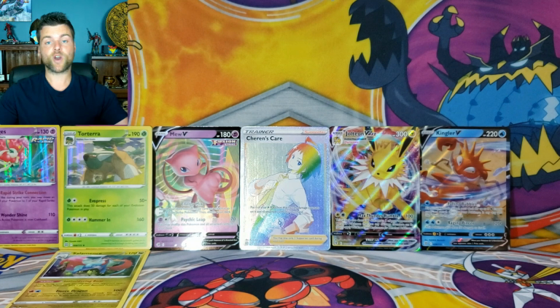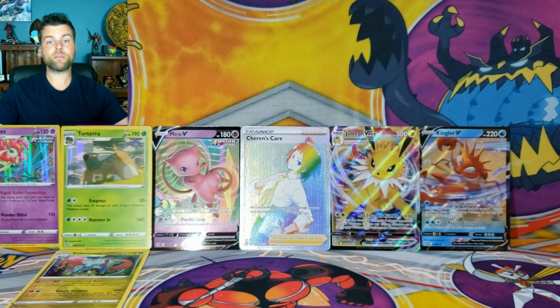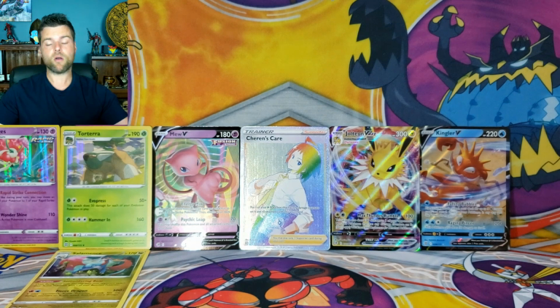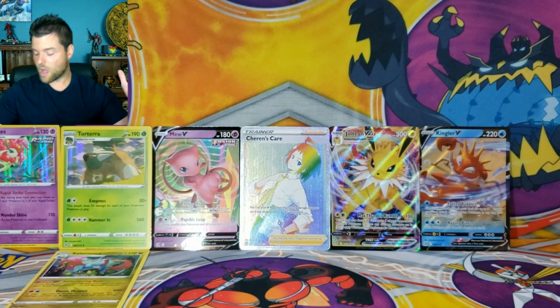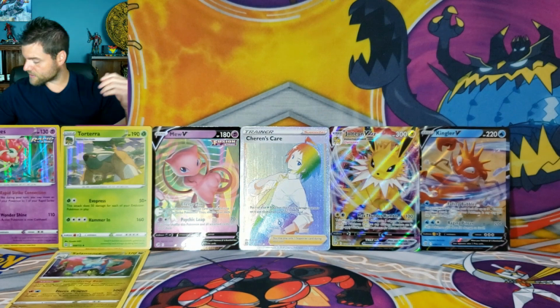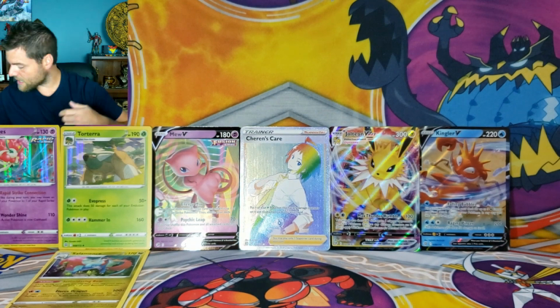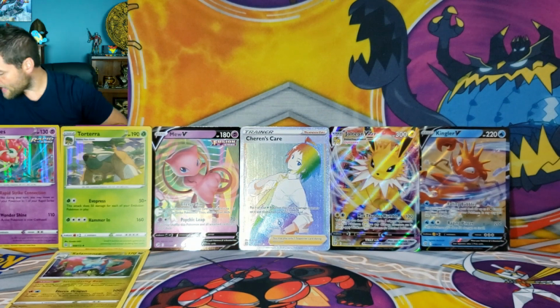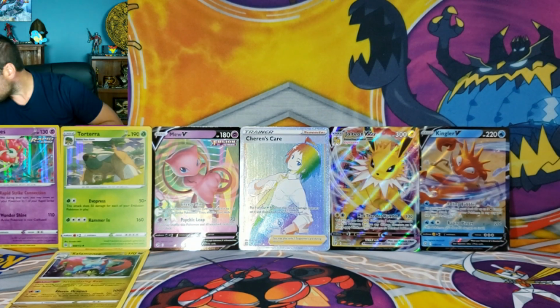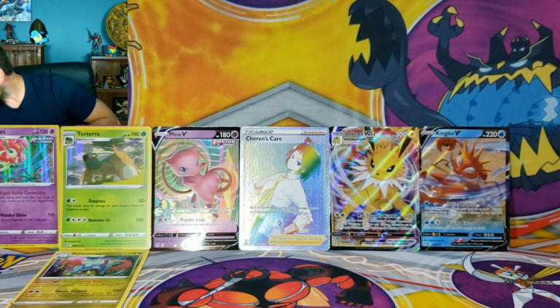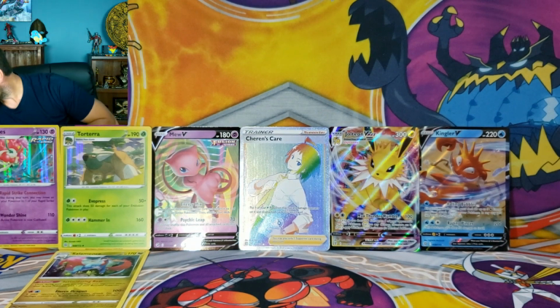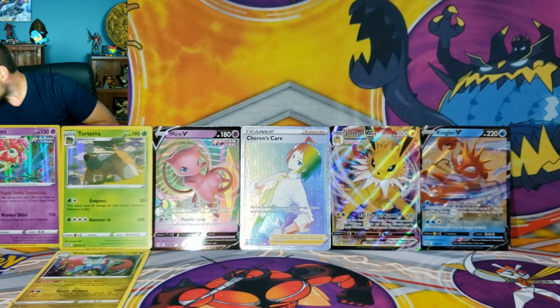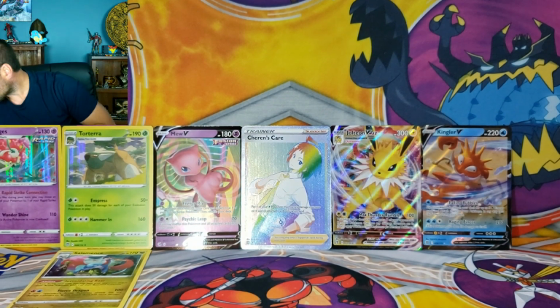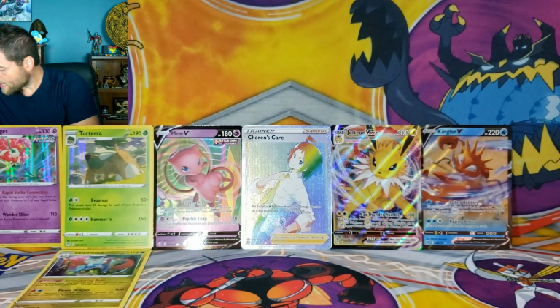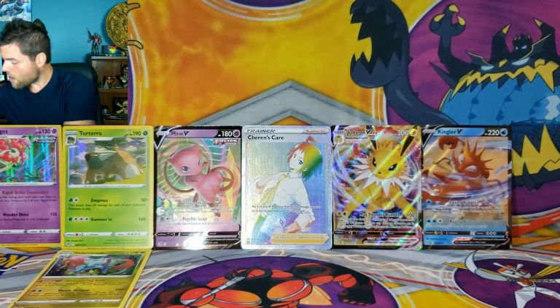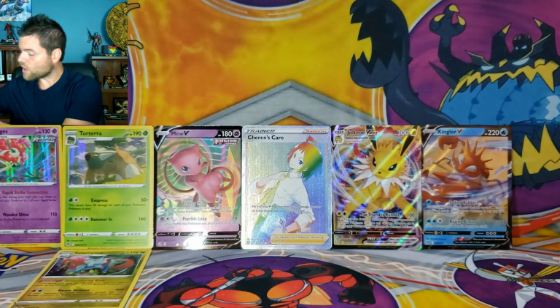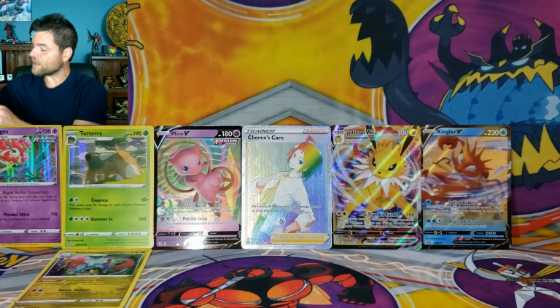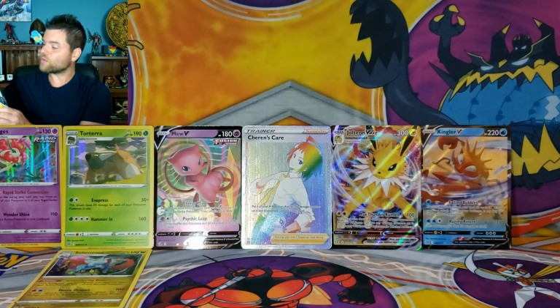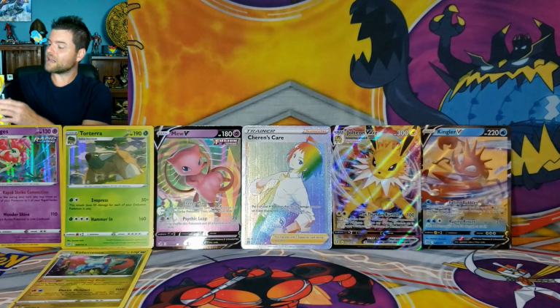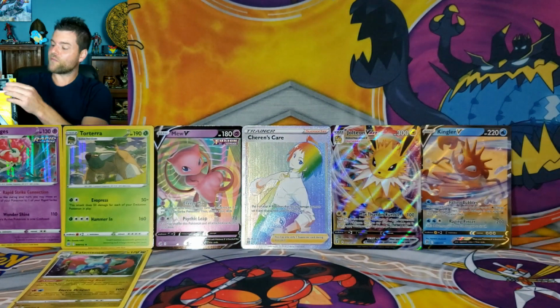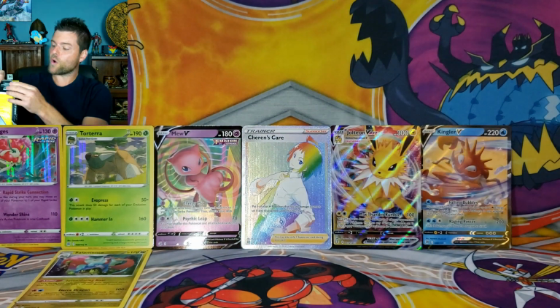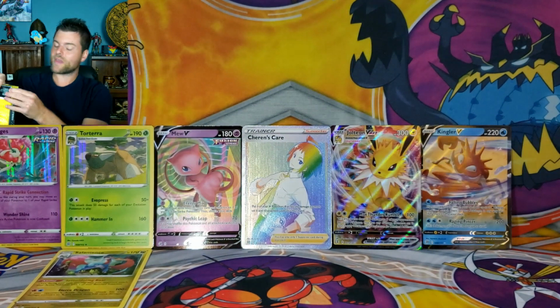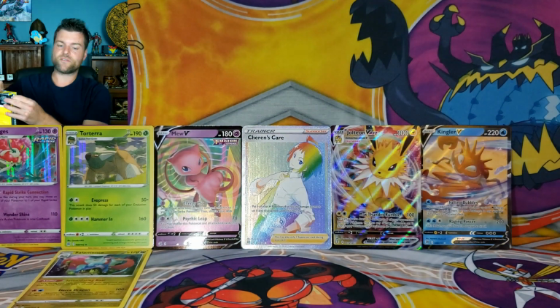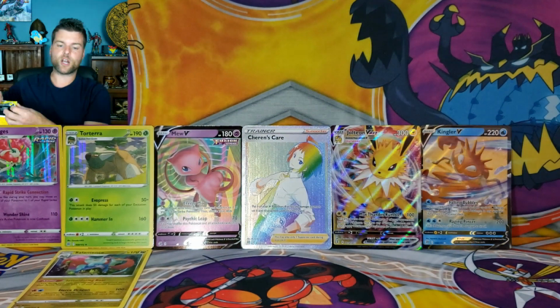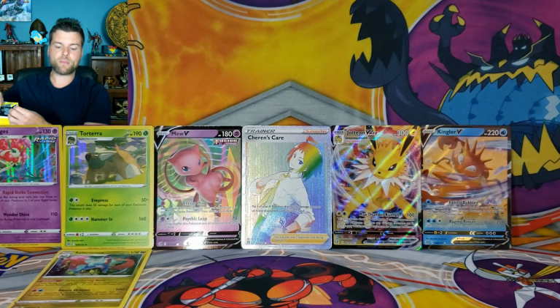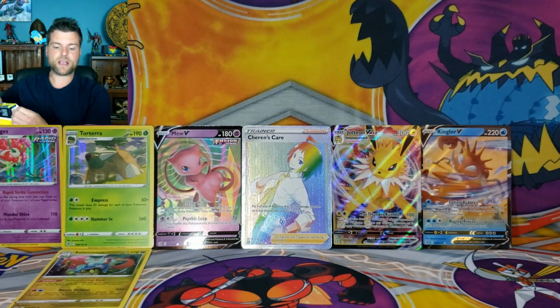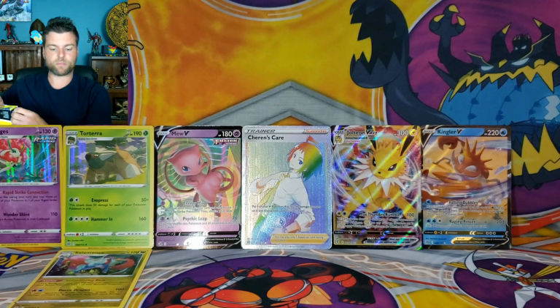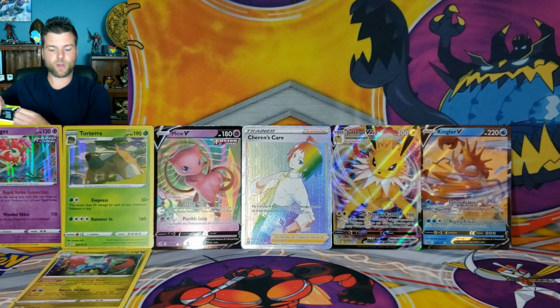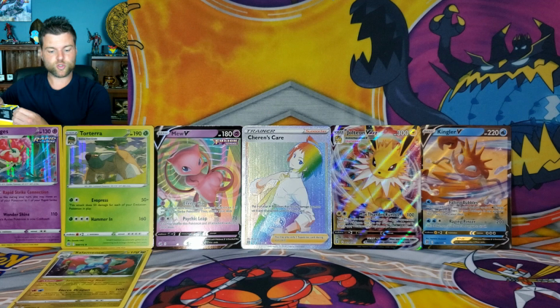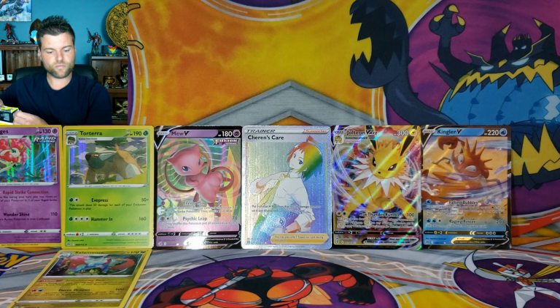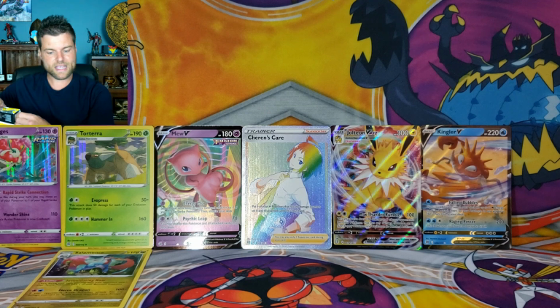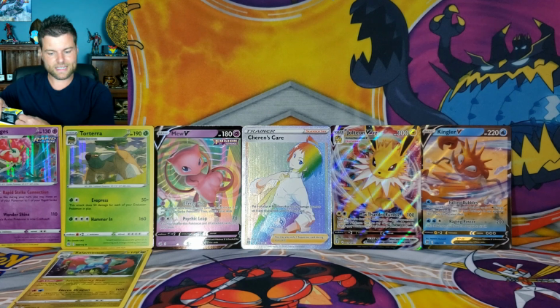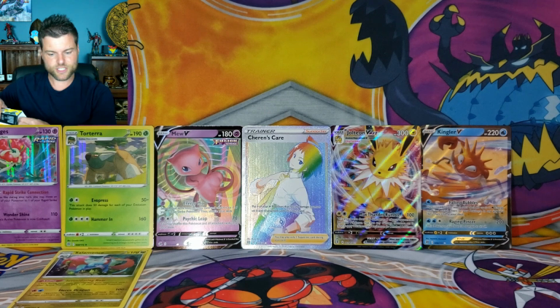Rainbow — I will take that. So right now we're going into our fourth and final box of the Boltool V collection.